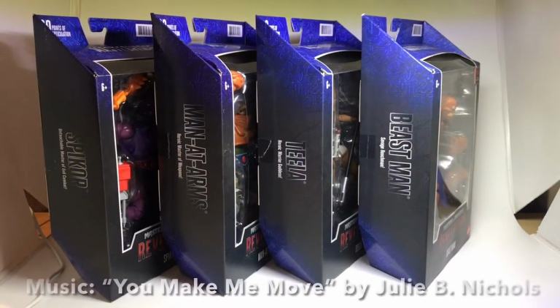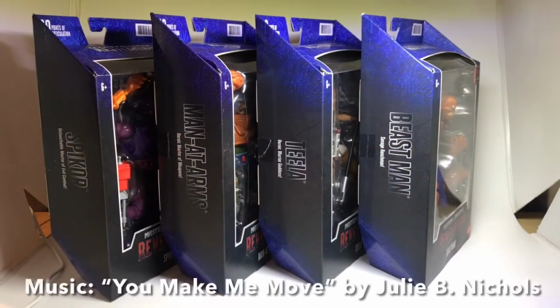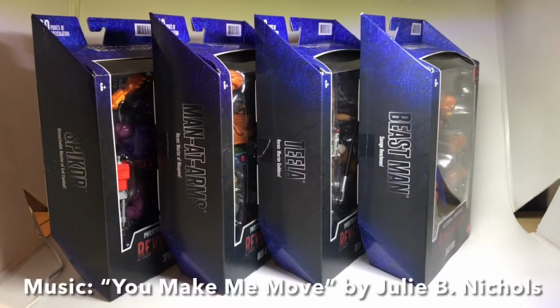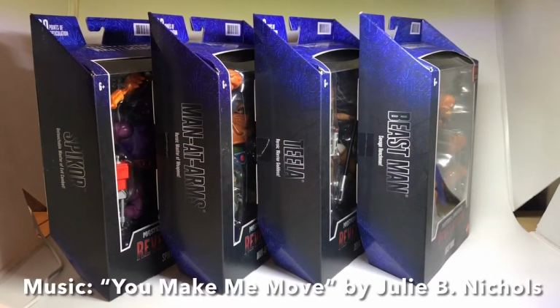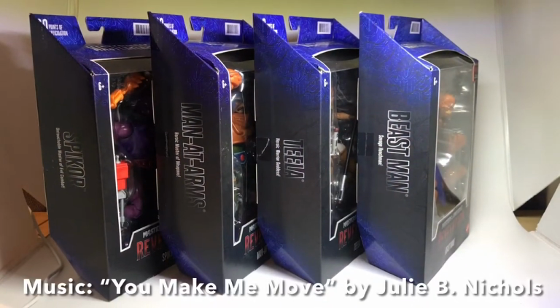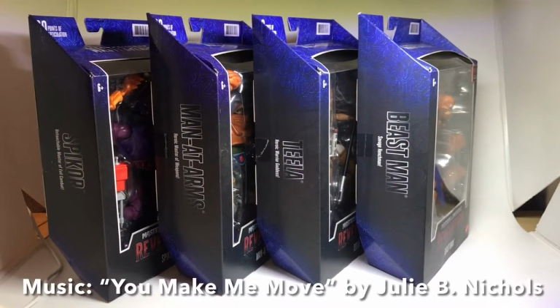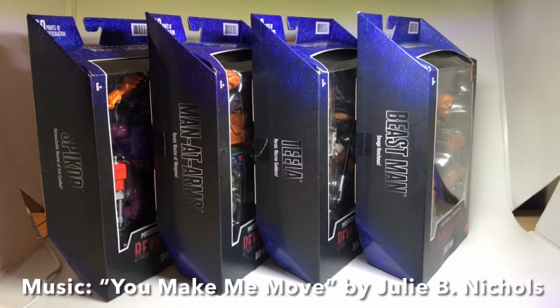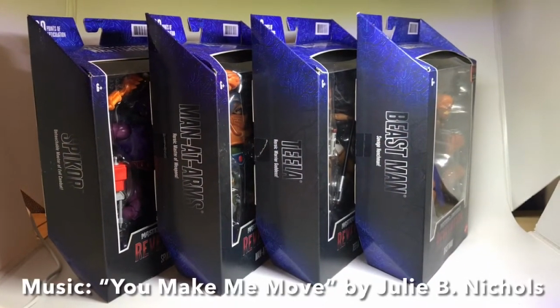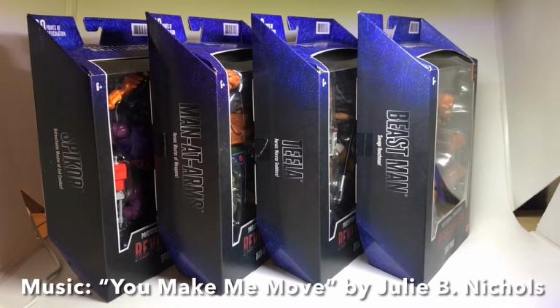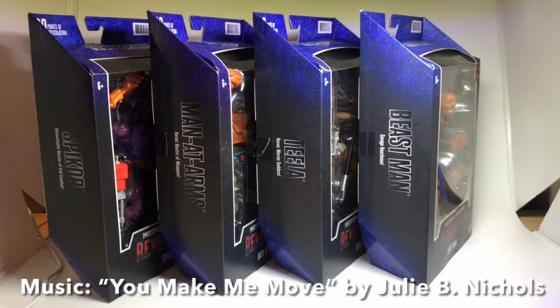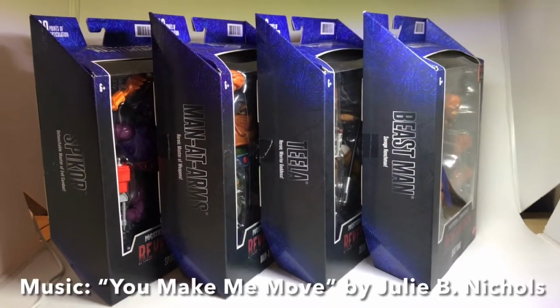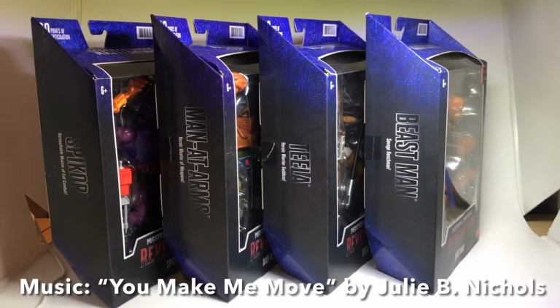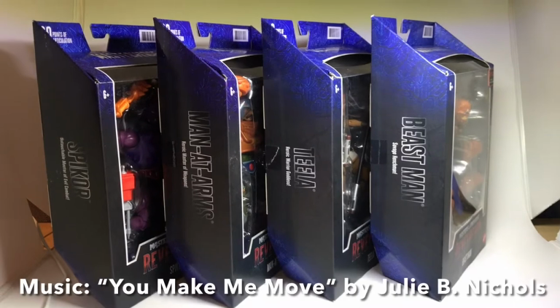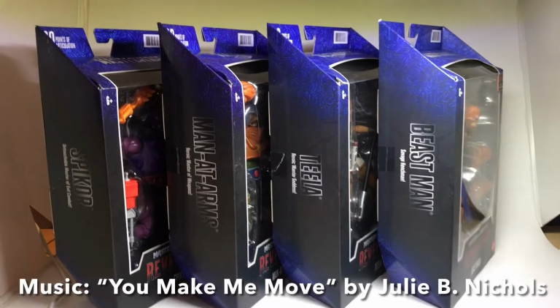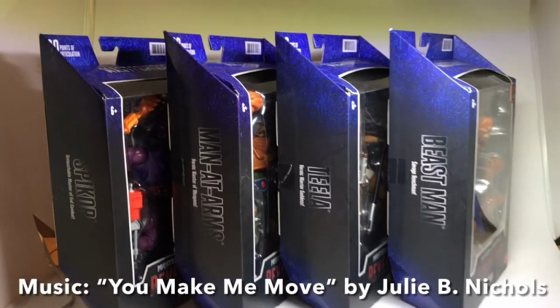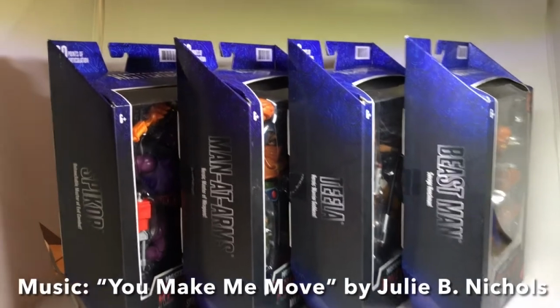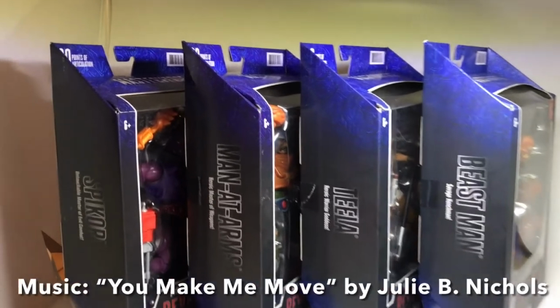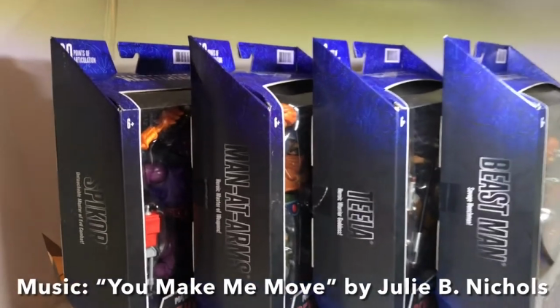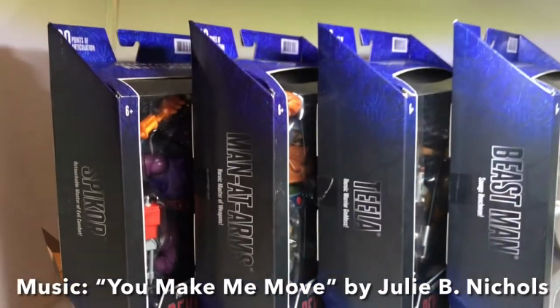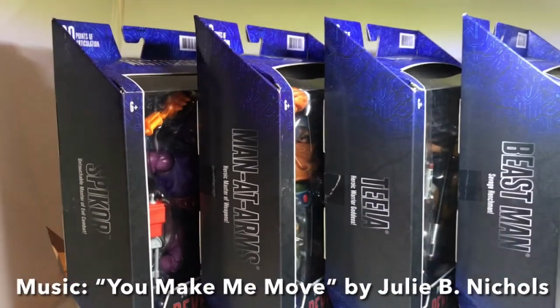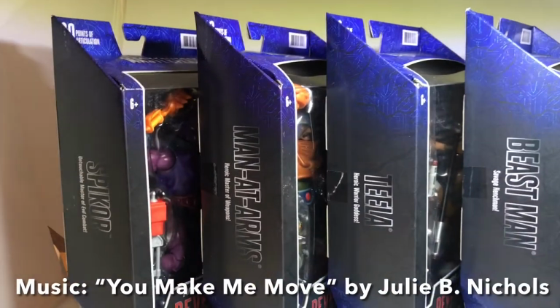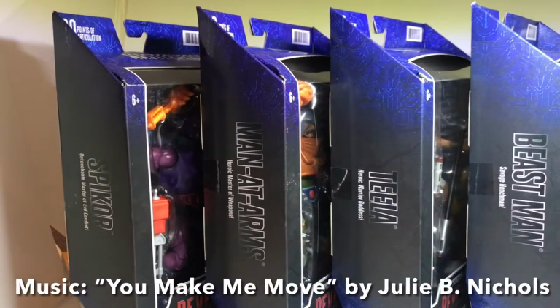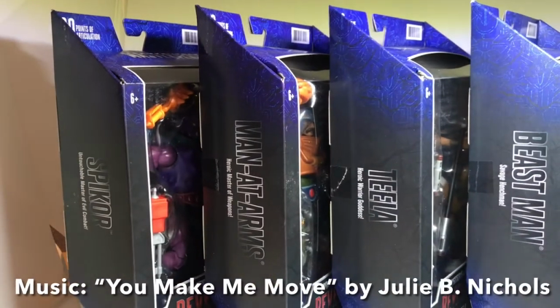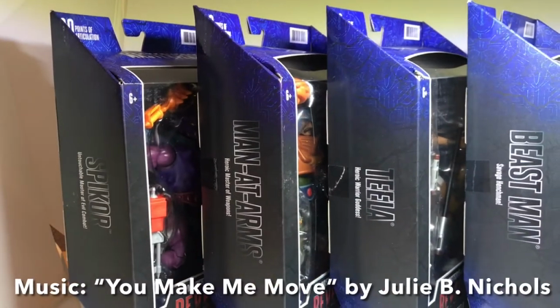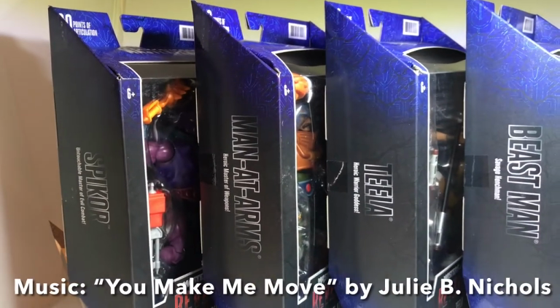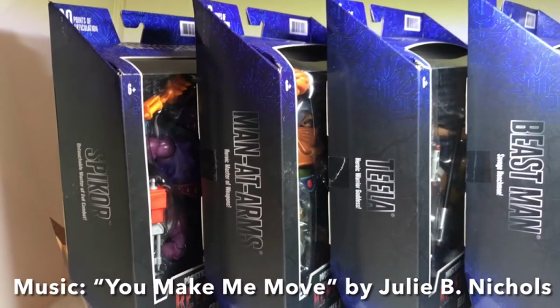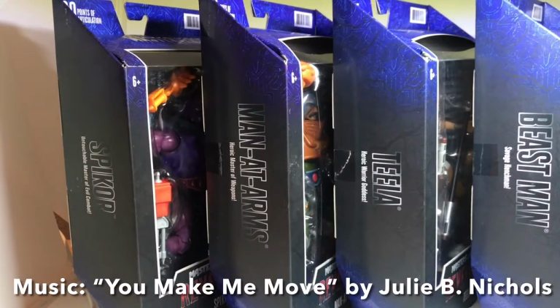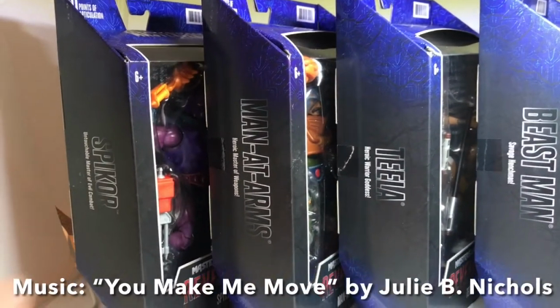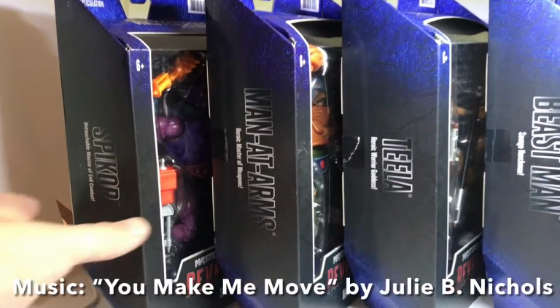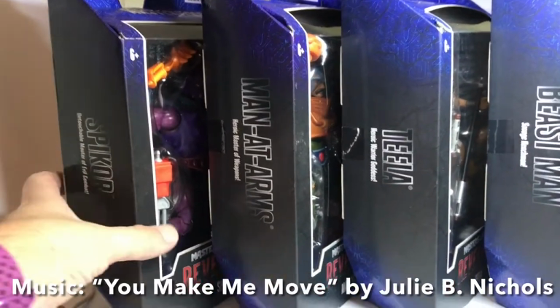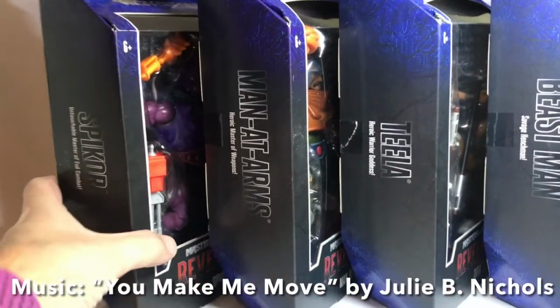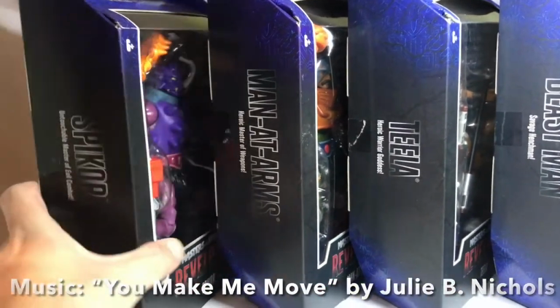G'day everyone, Jason here with some Masters of the Universe Masterverse figures to review.